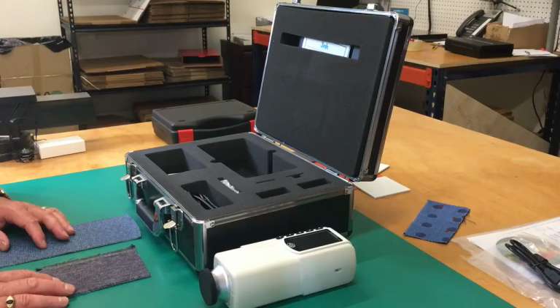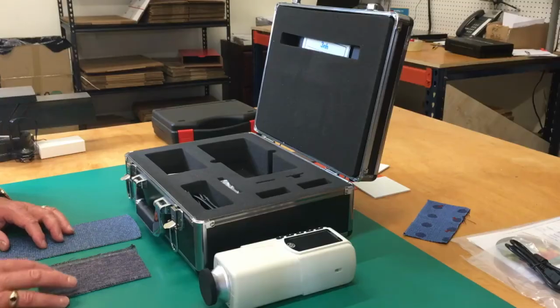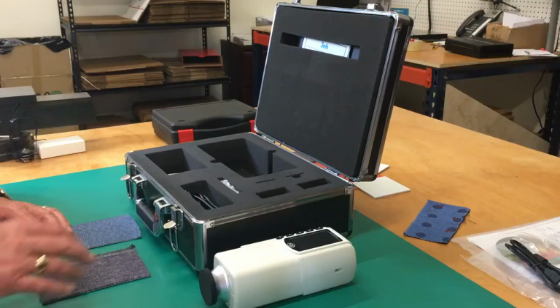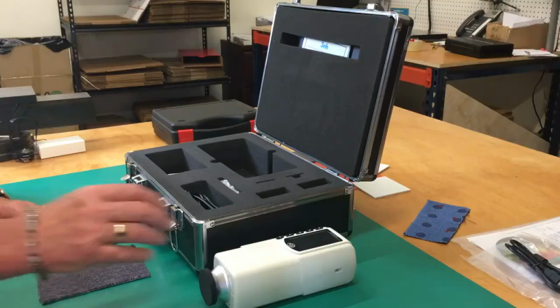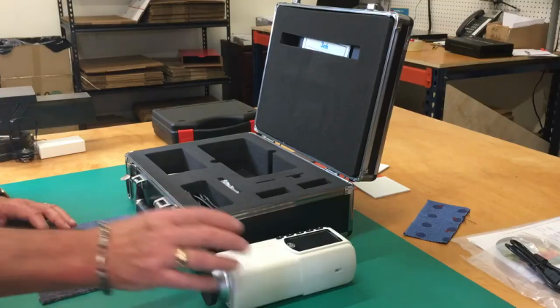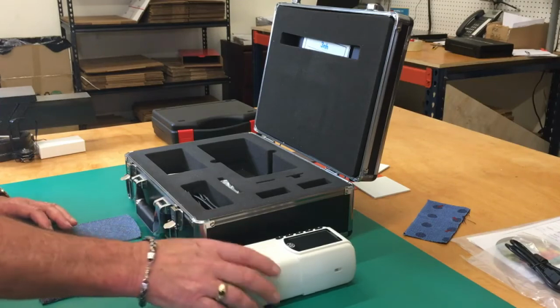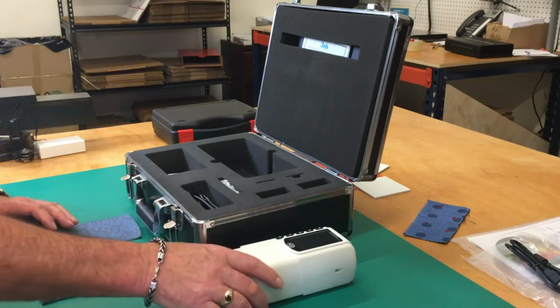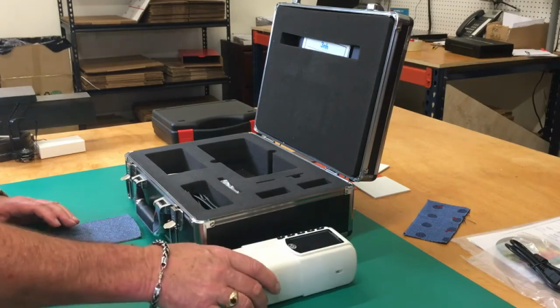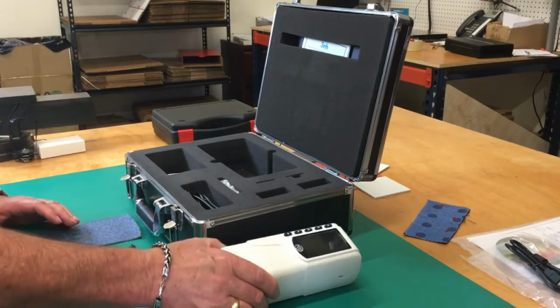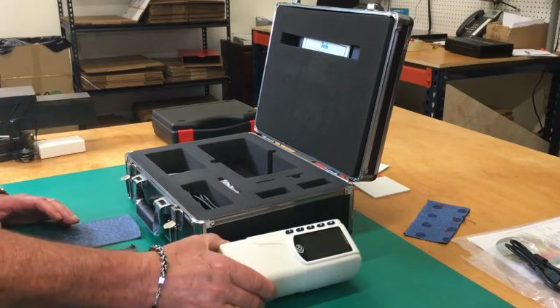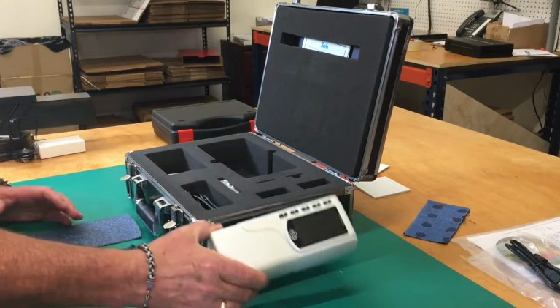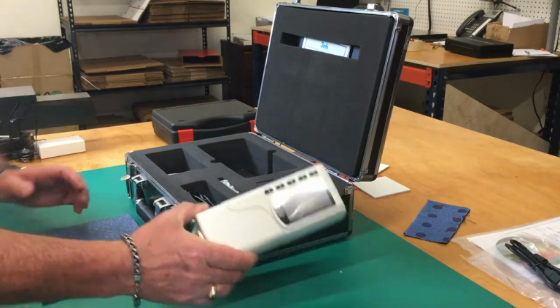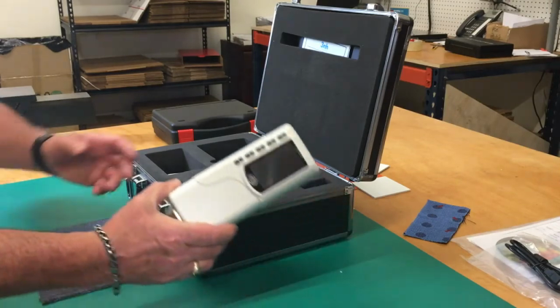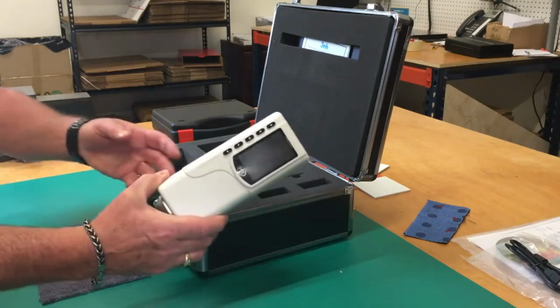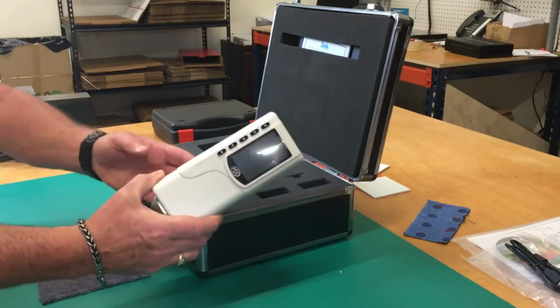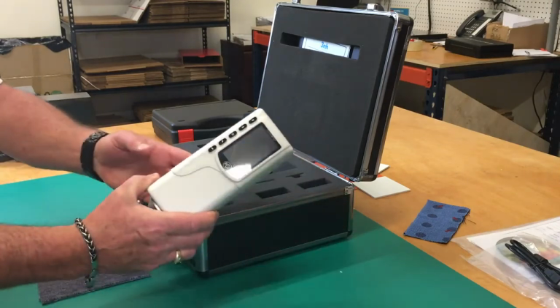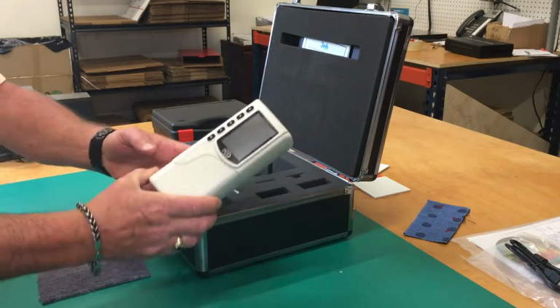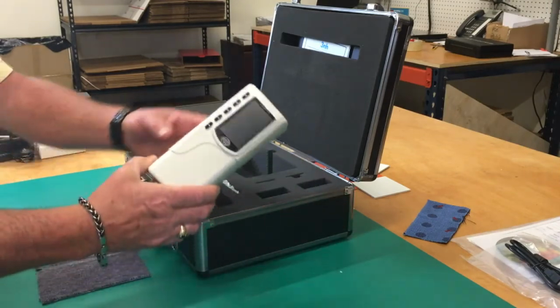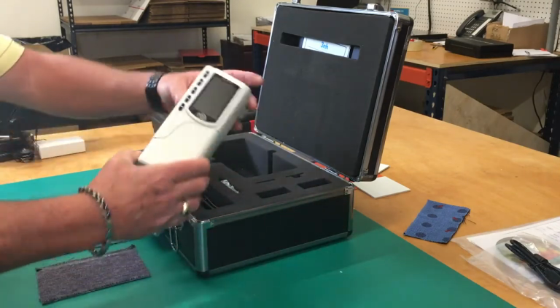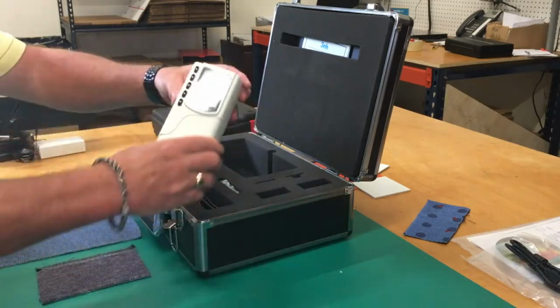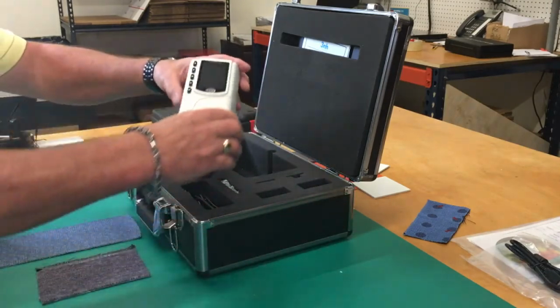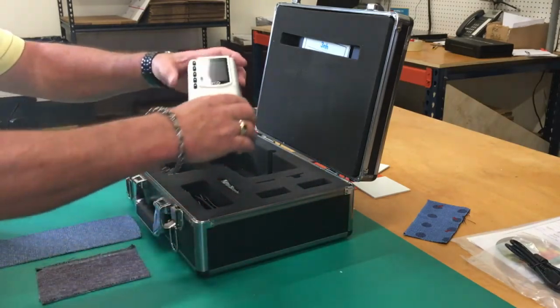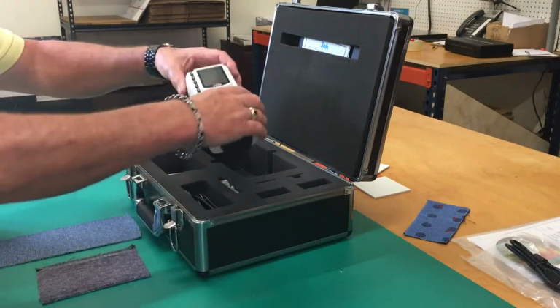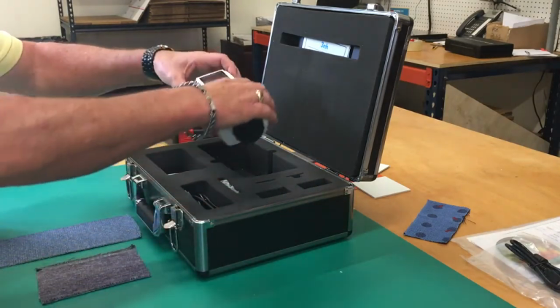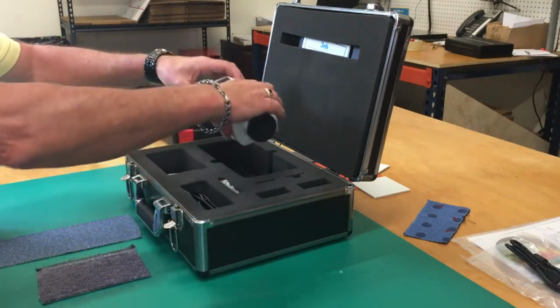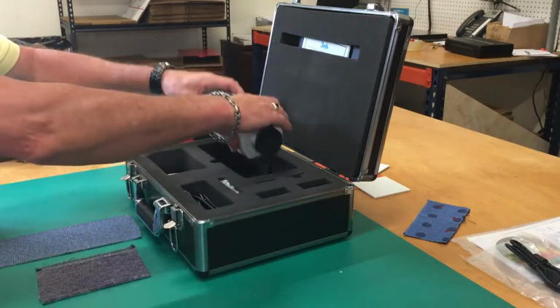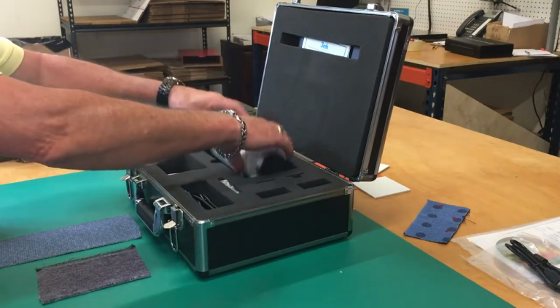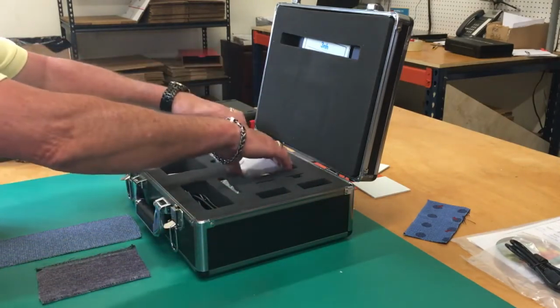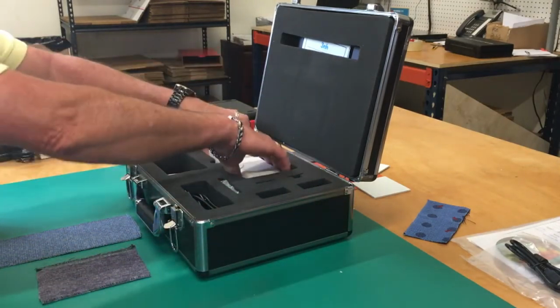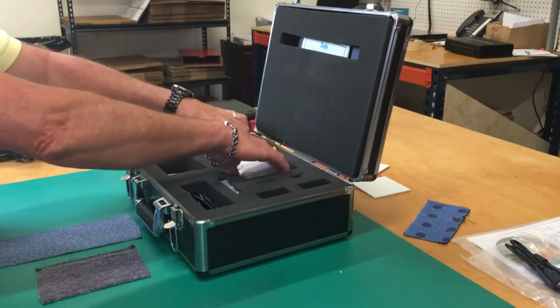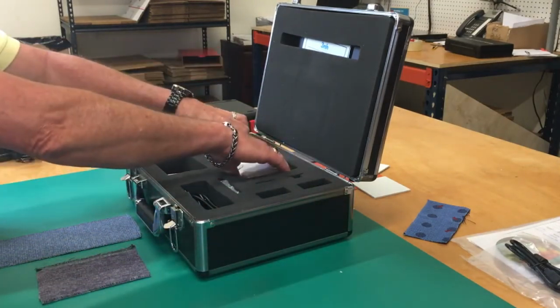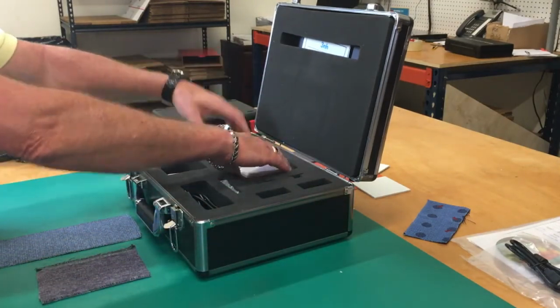Now that you know how the CSM2 works, you're ready to go color sampling and shopping.